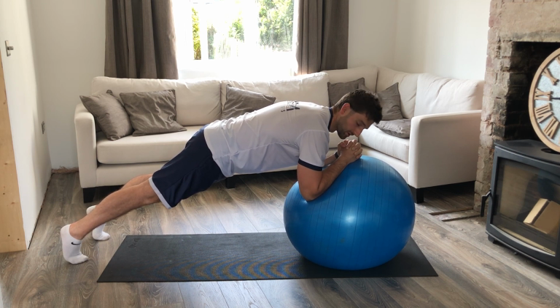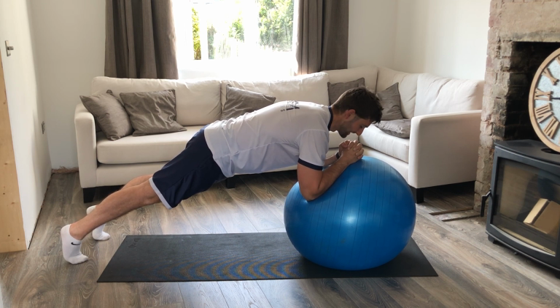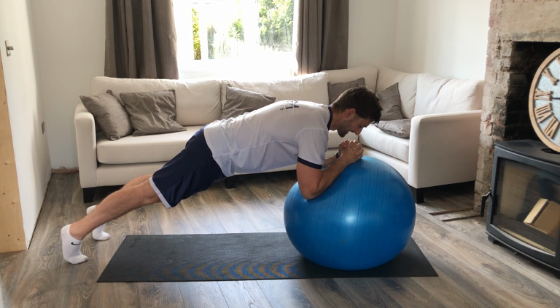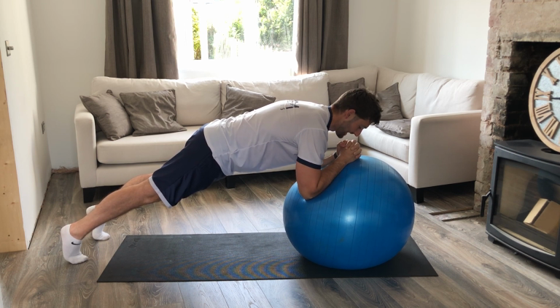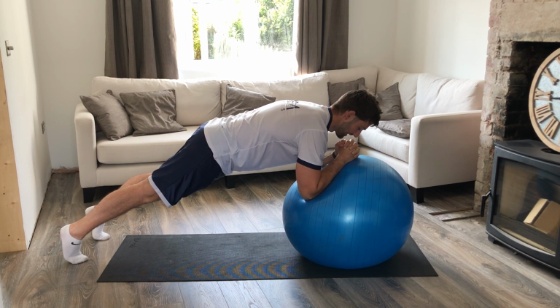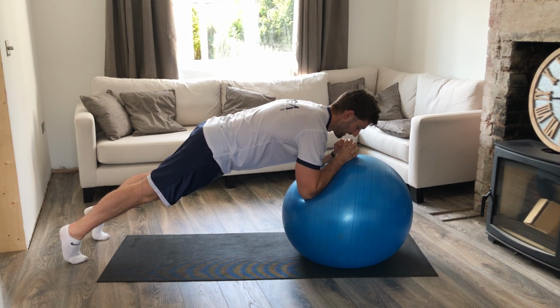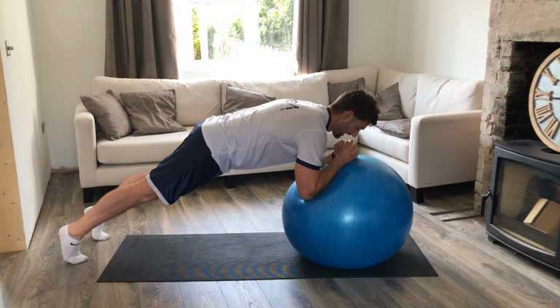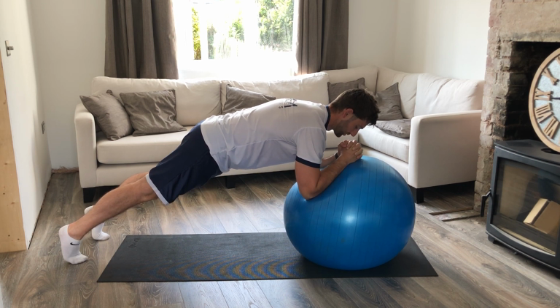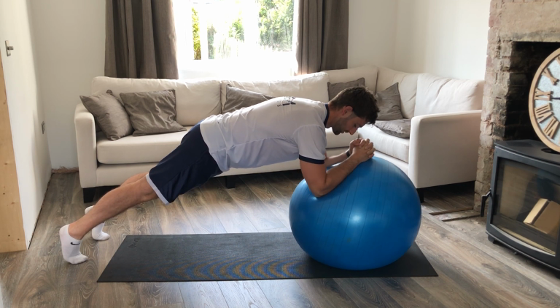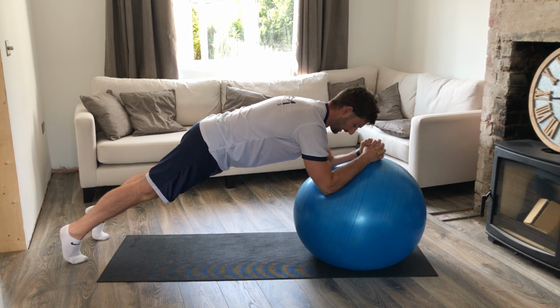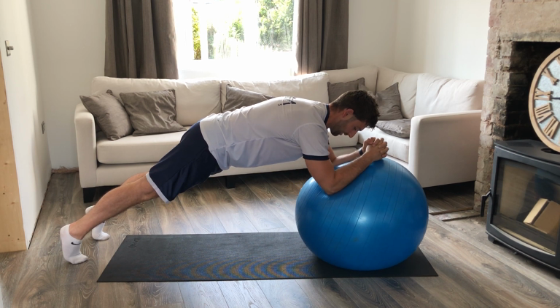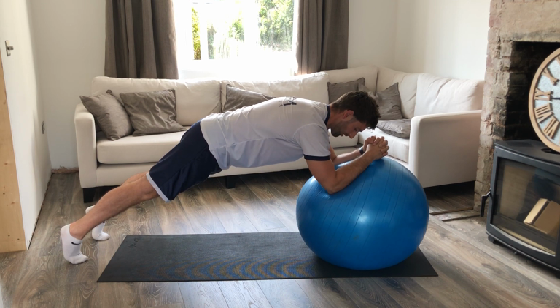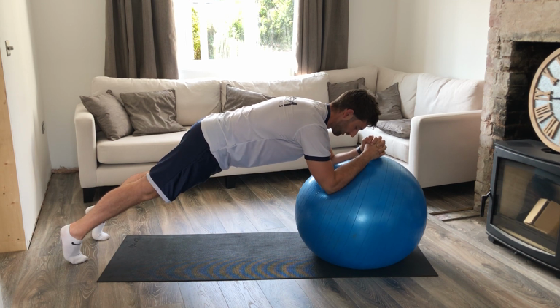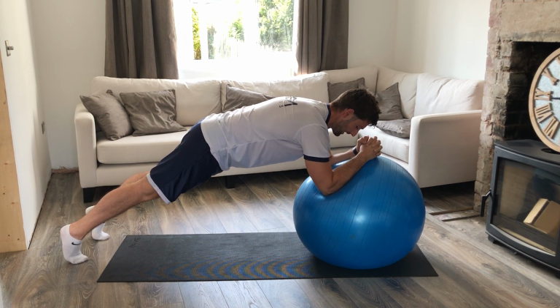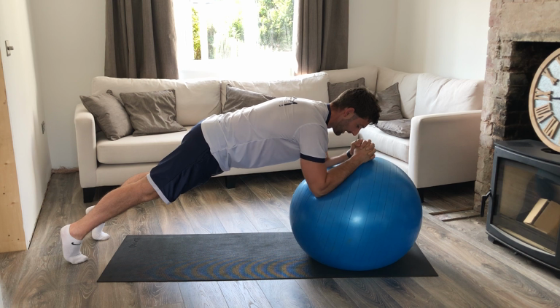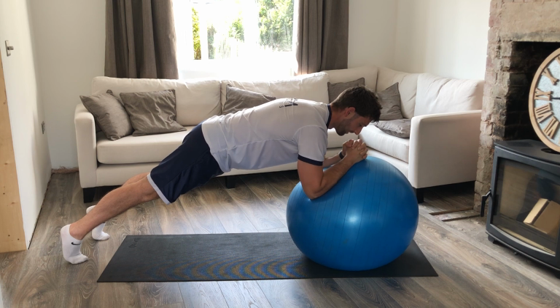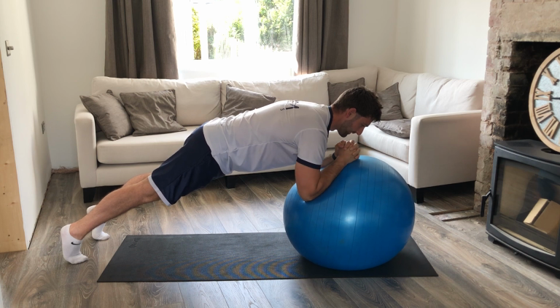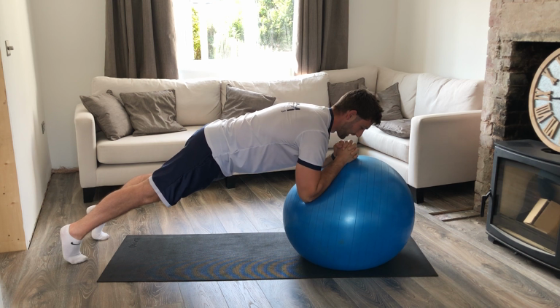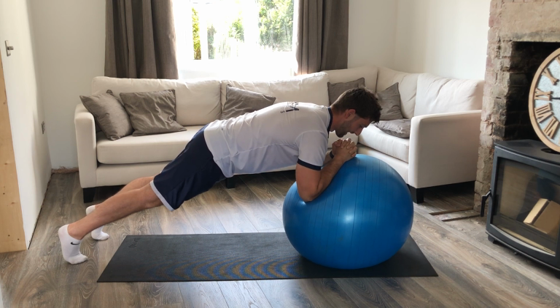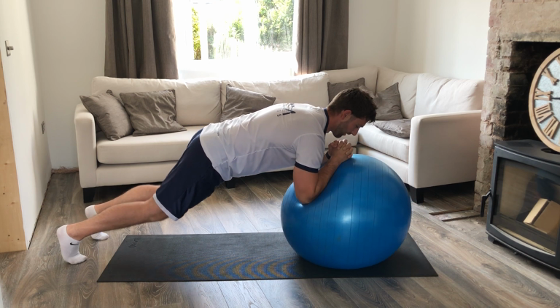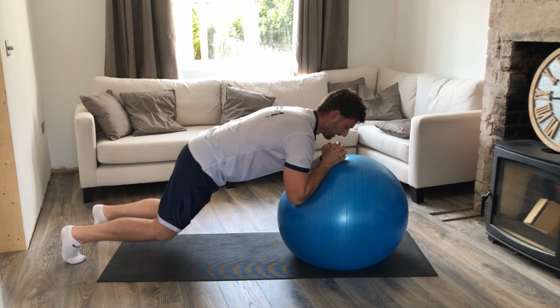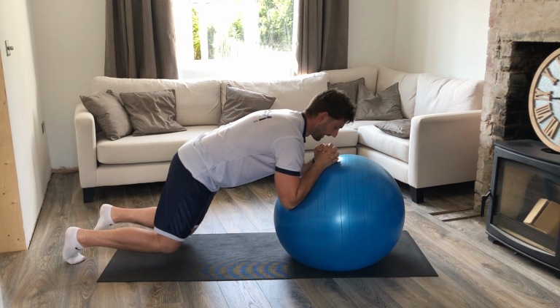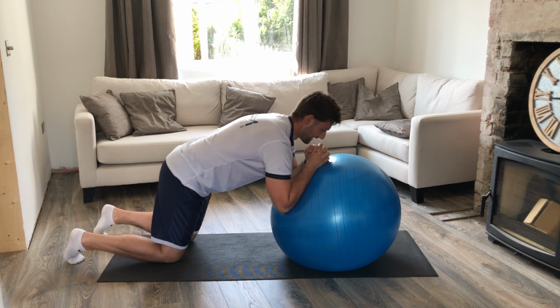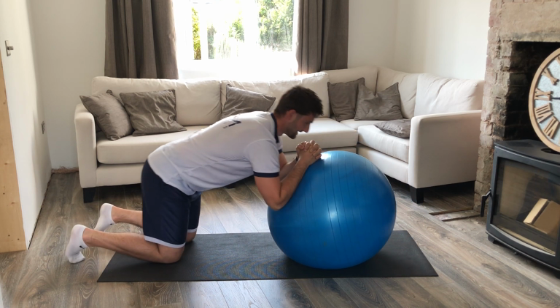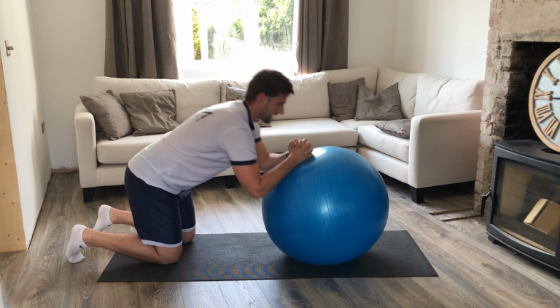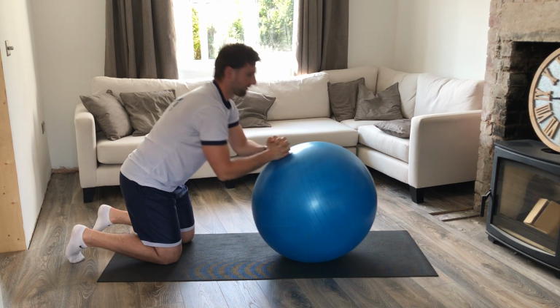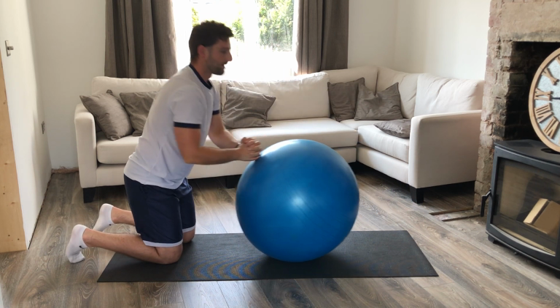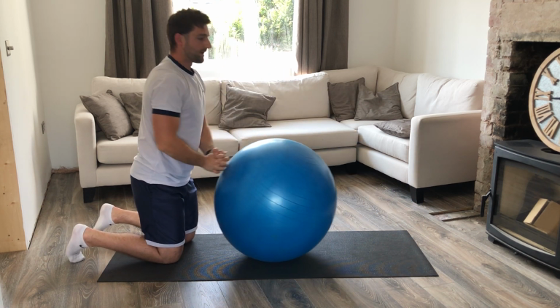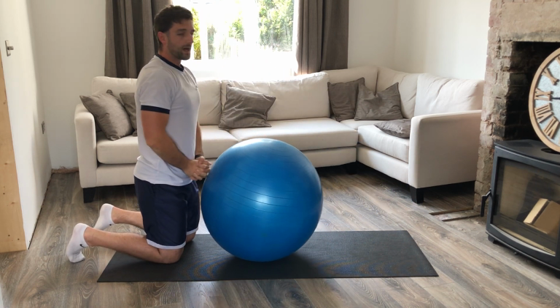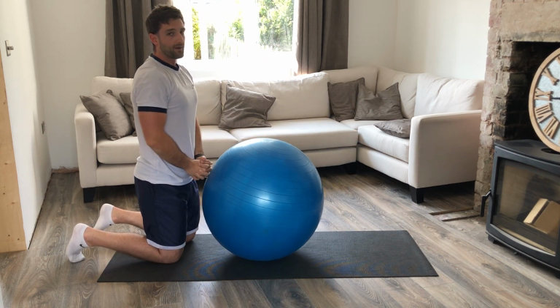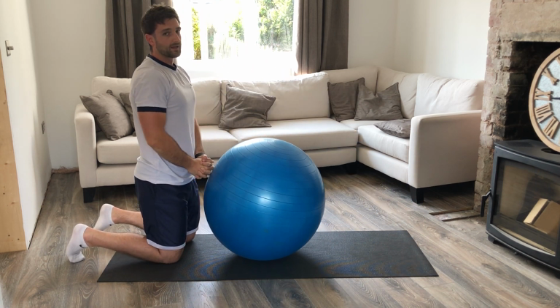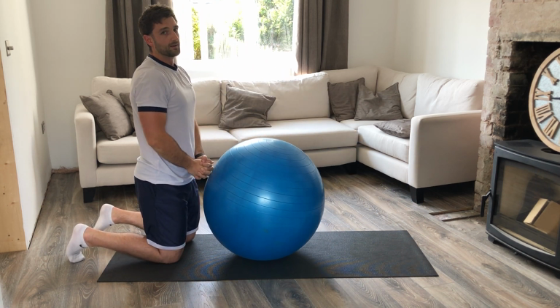If you want to make this harder, just do a little roll a bit further out, then knees down and back in.